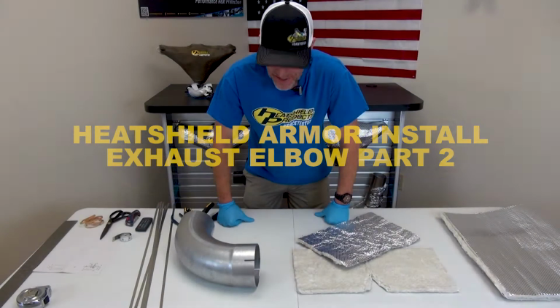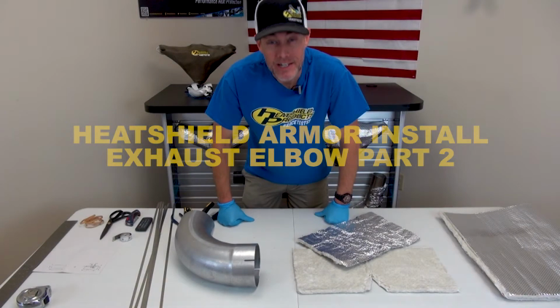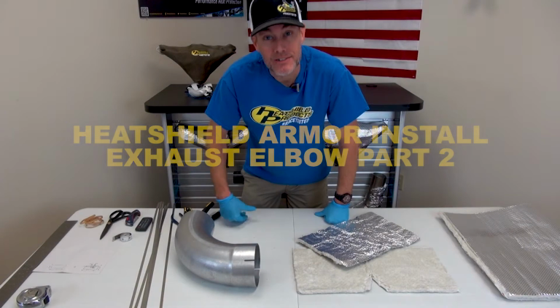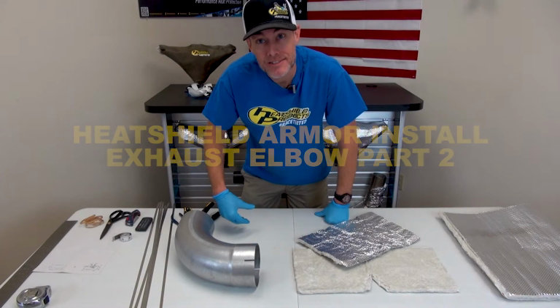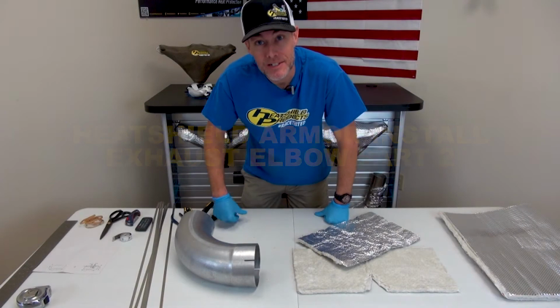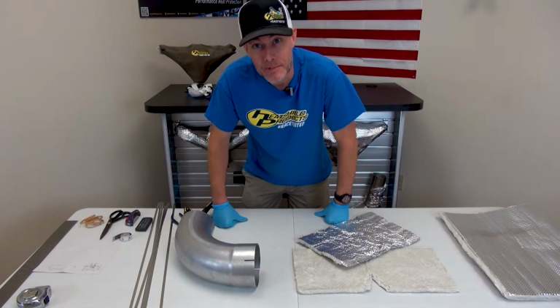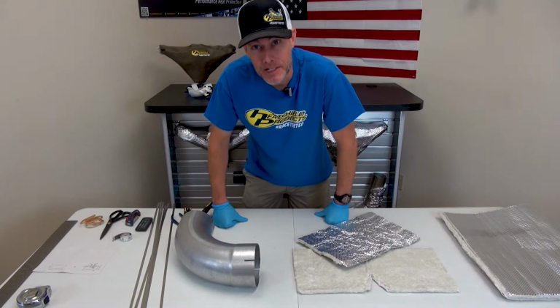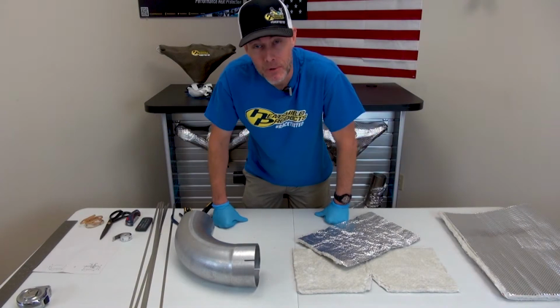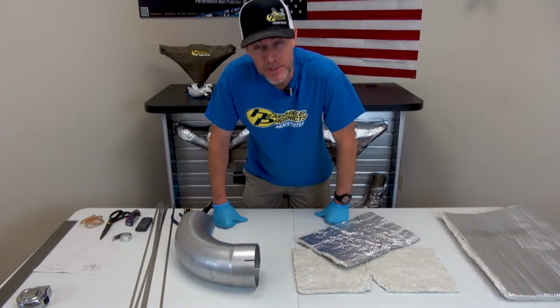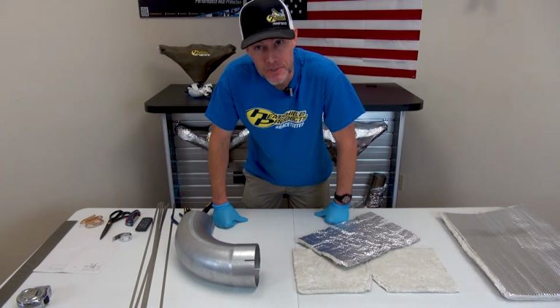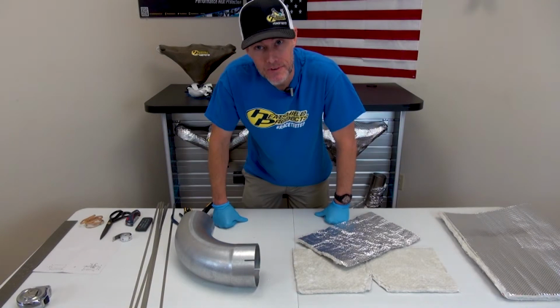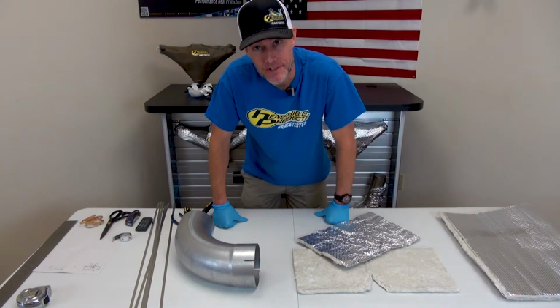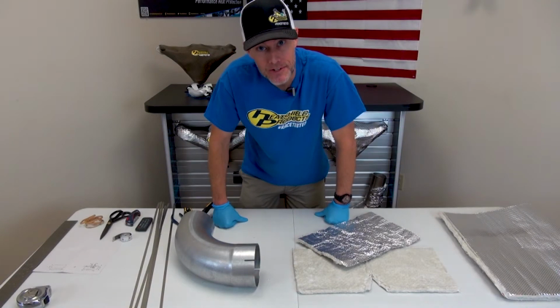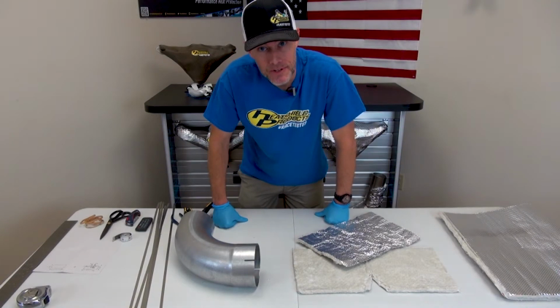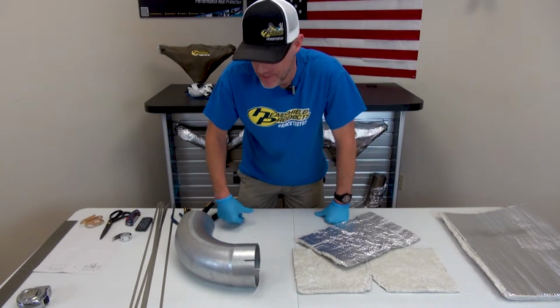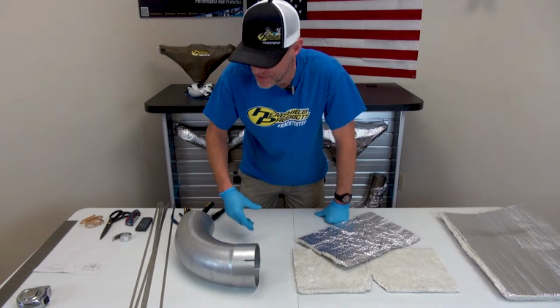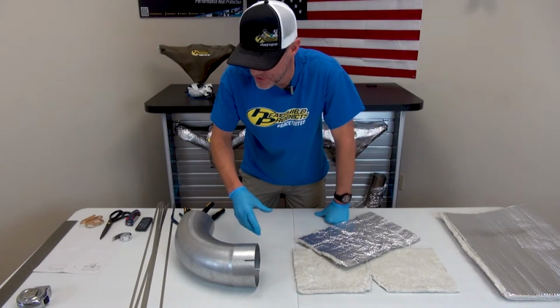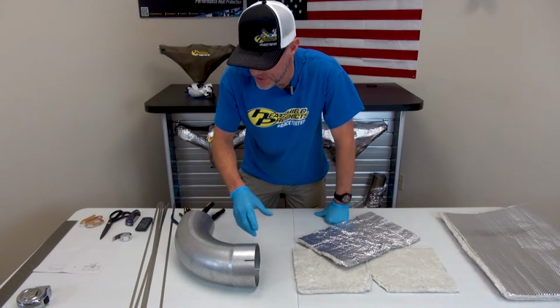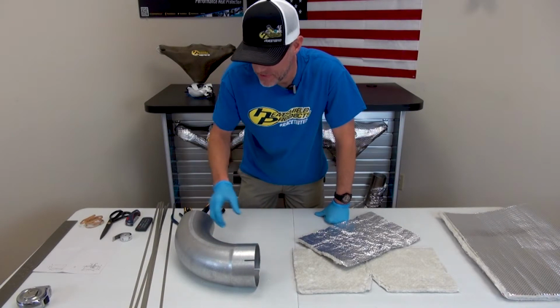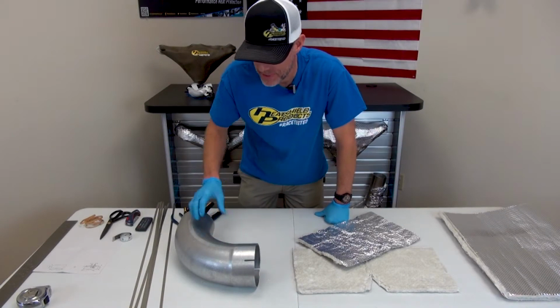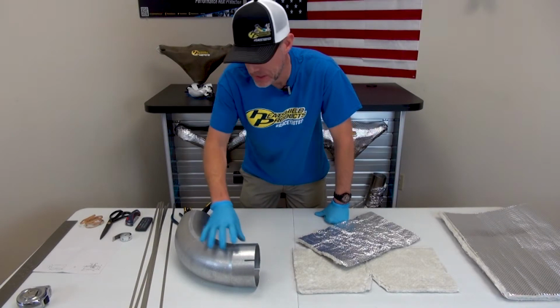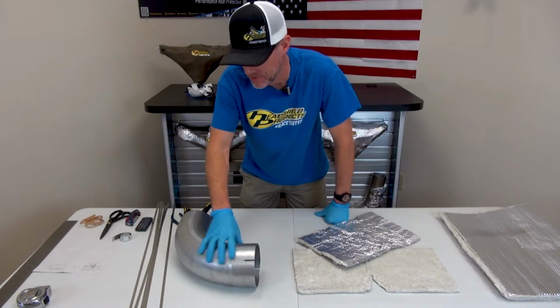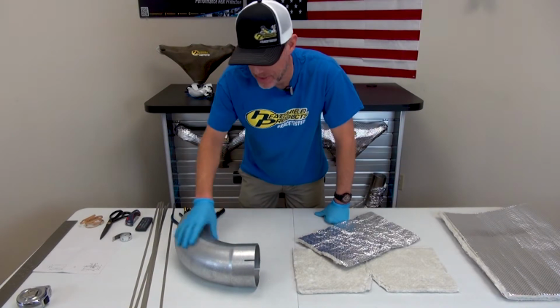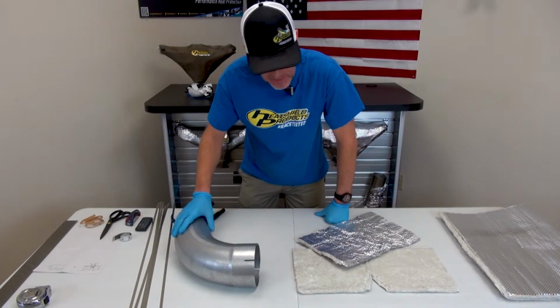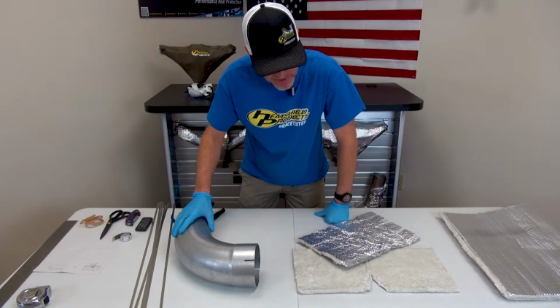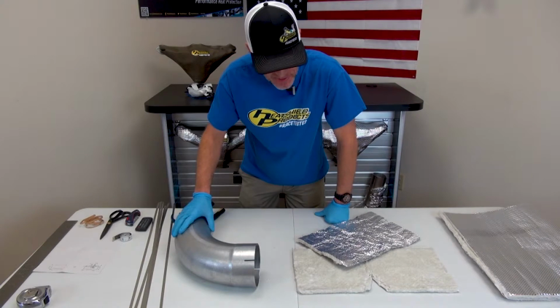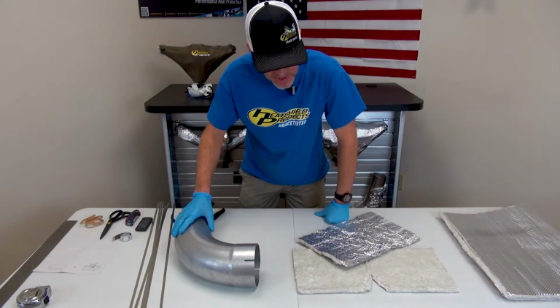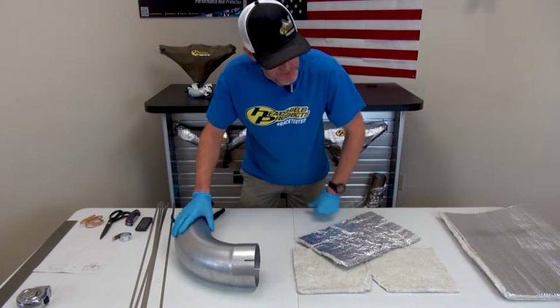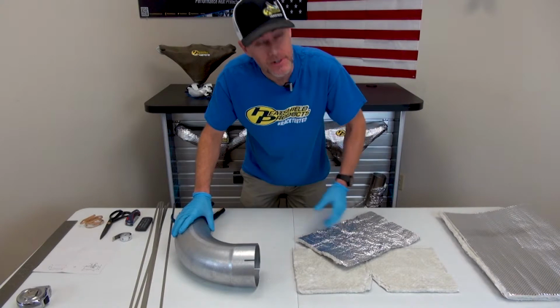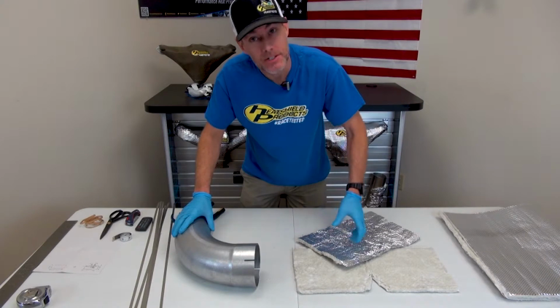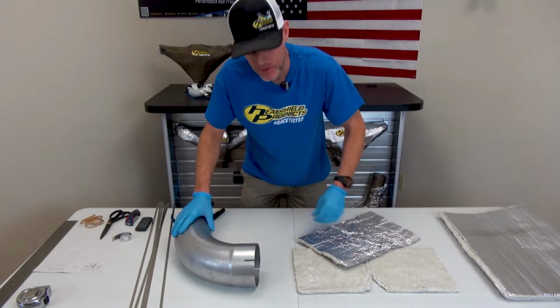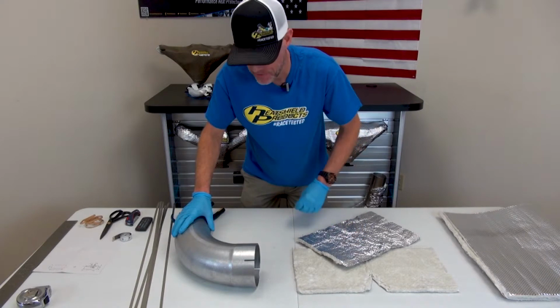This is part two of our video on how to cover a curved pipe with our heat shield armor.